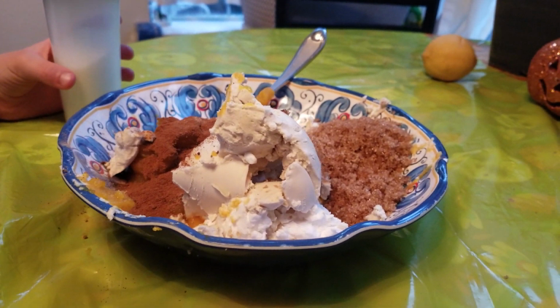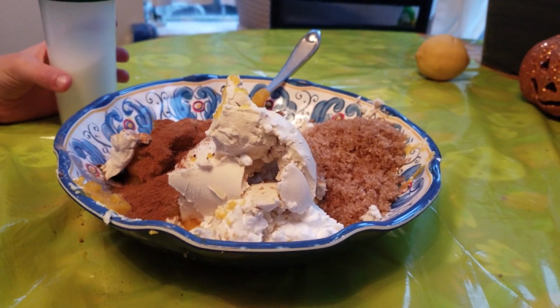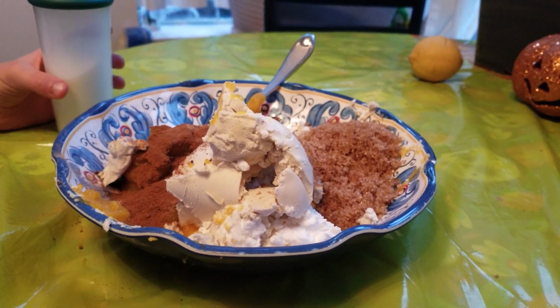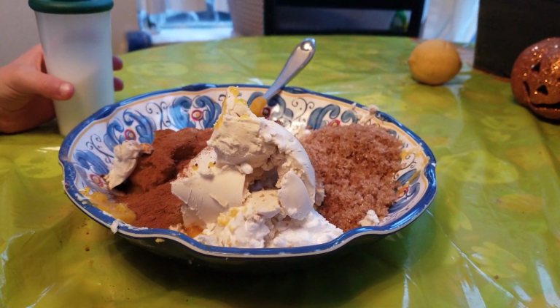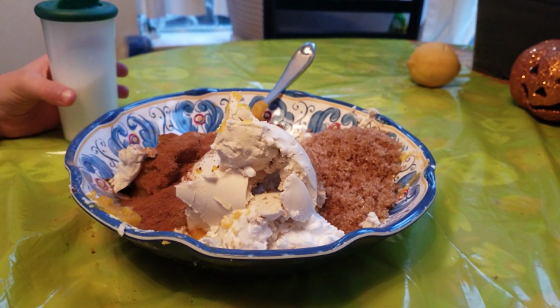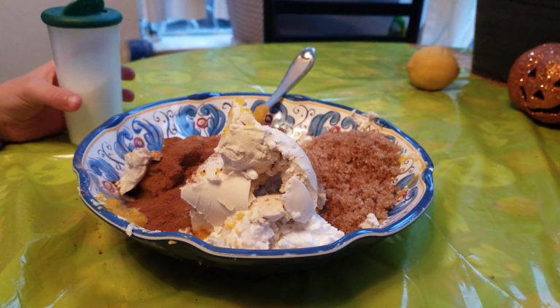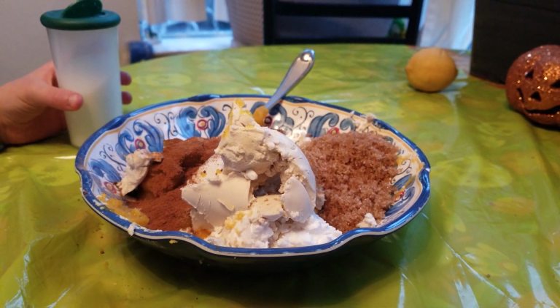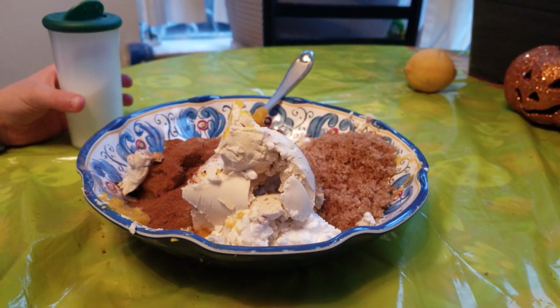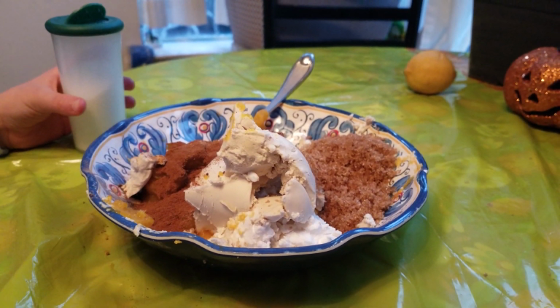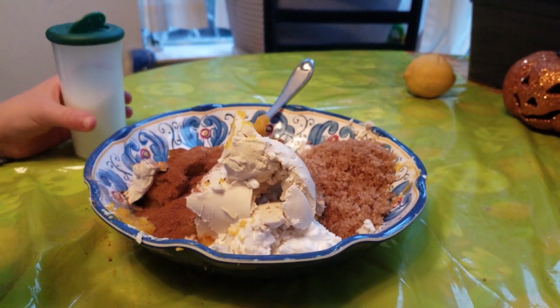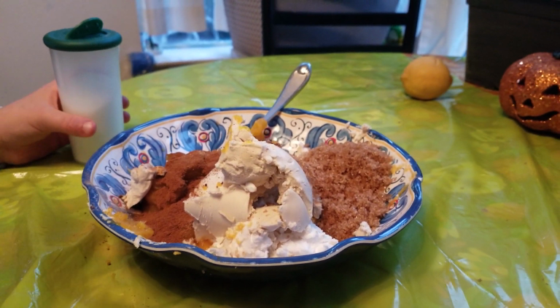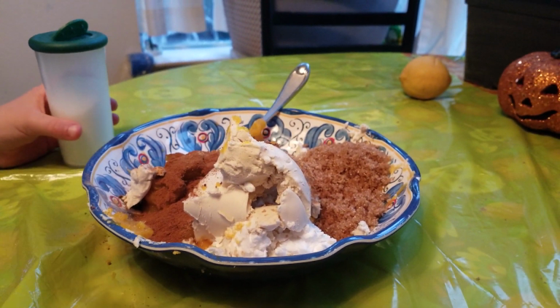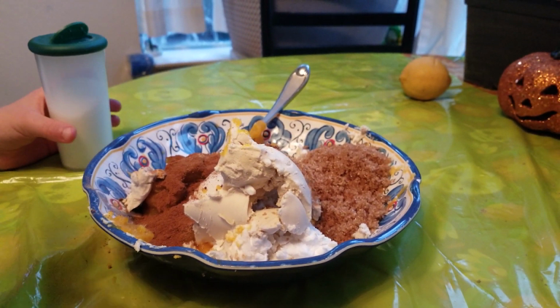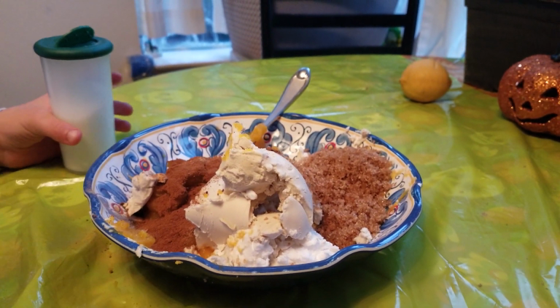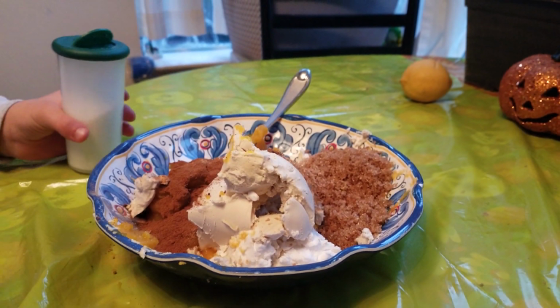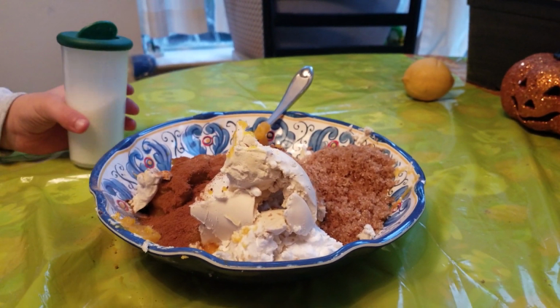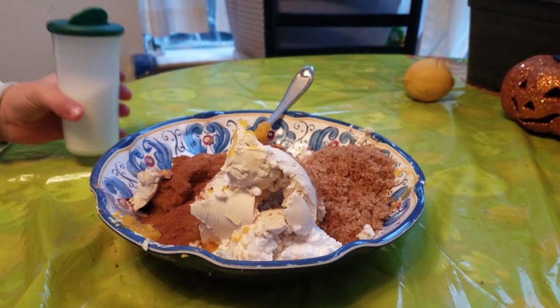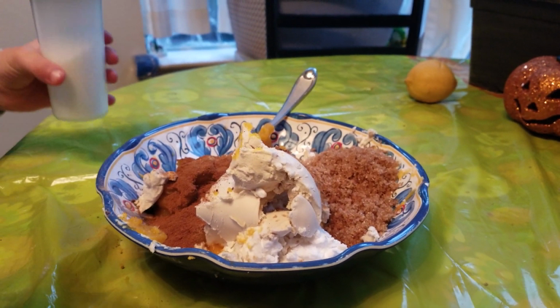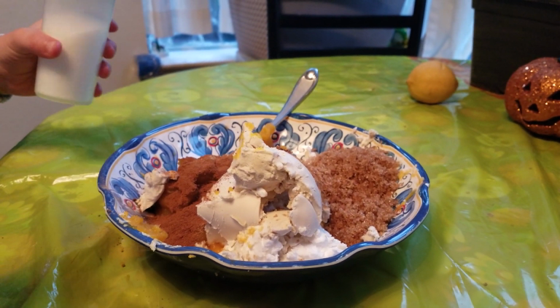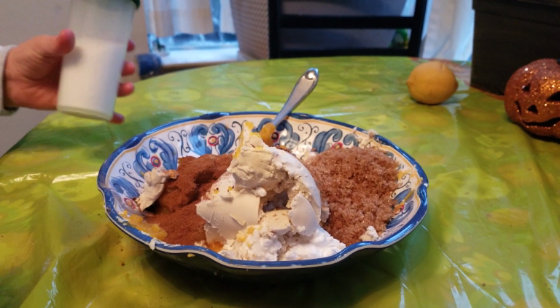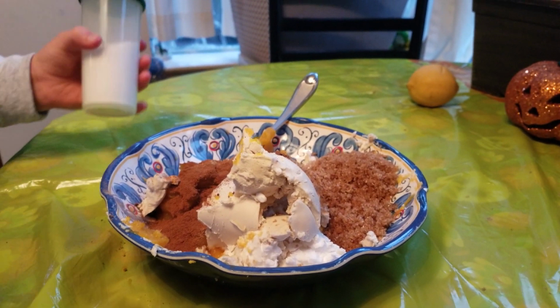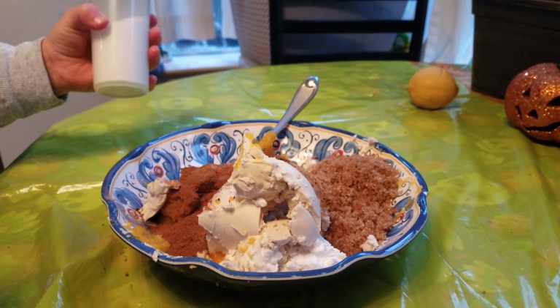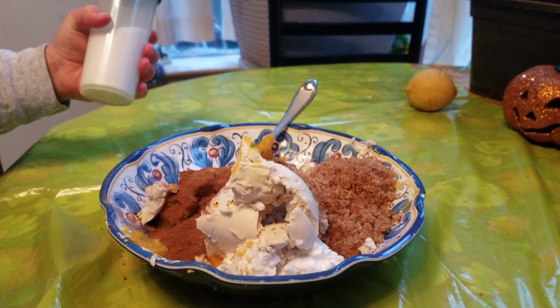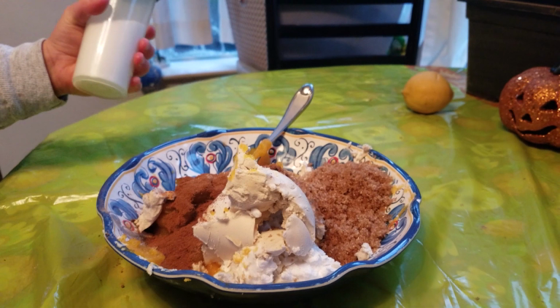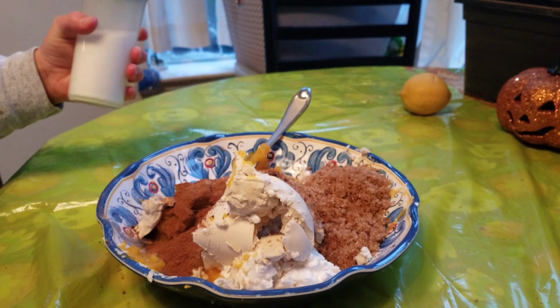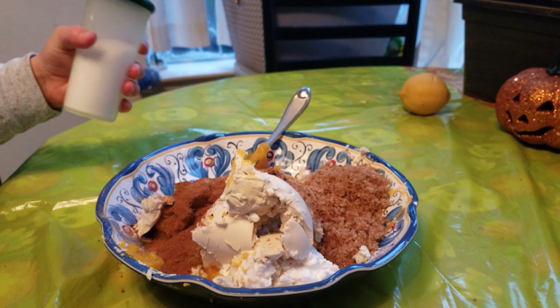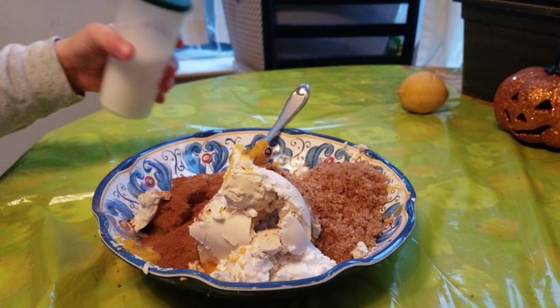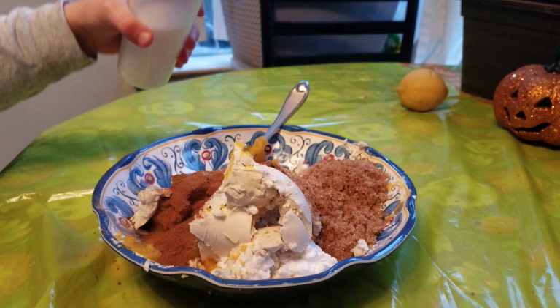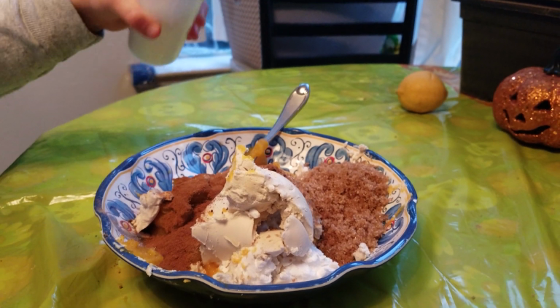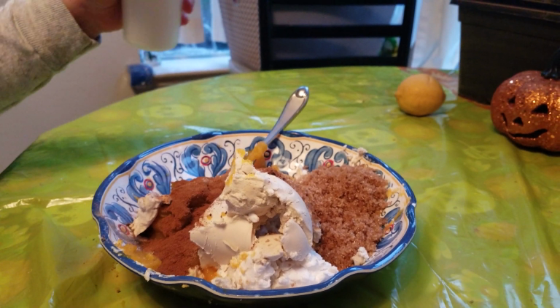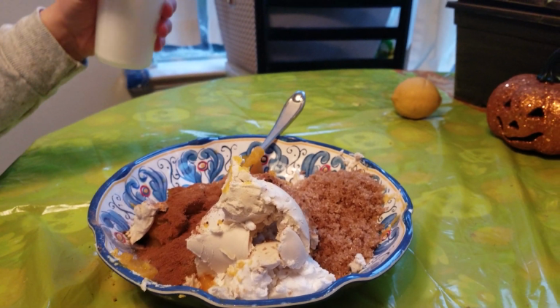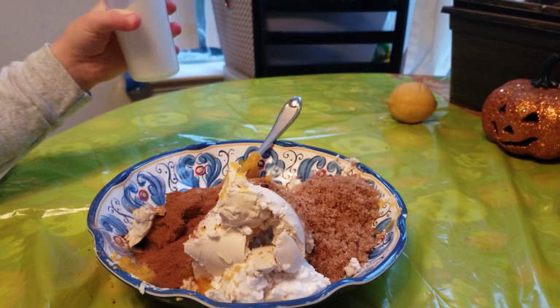A couple dashes of salt — that means like maybe ten dashes. I love salt.